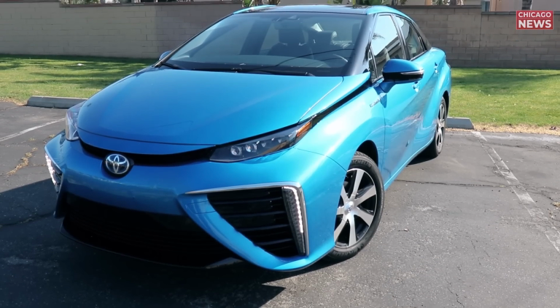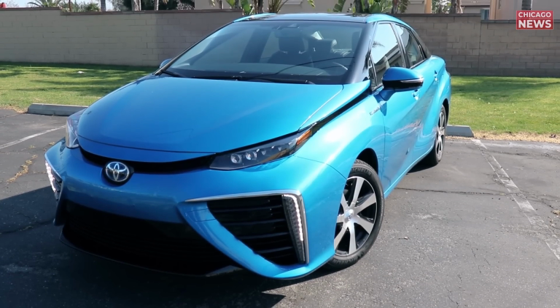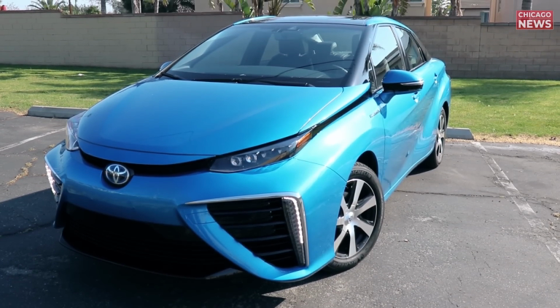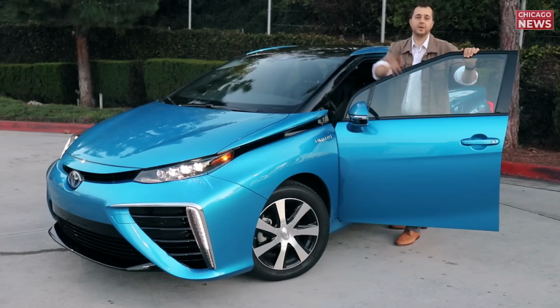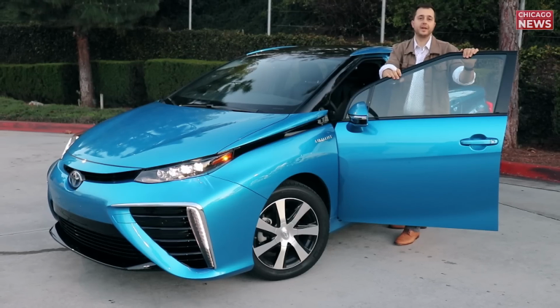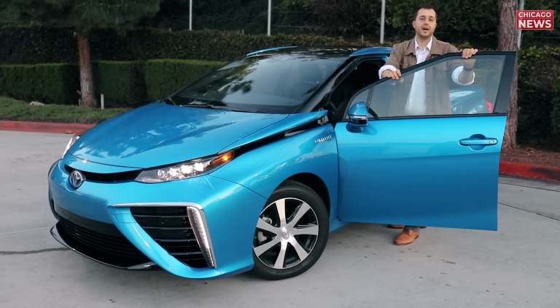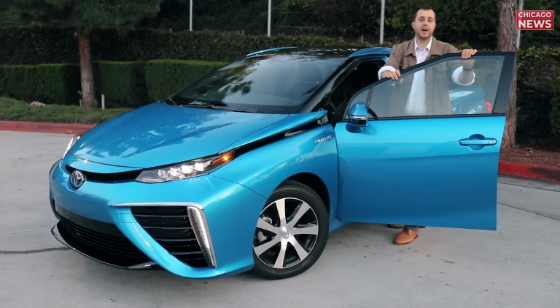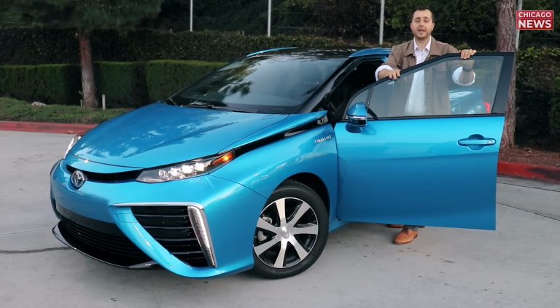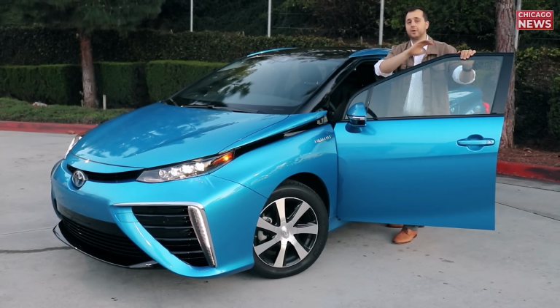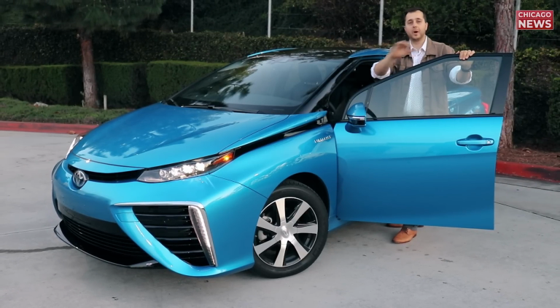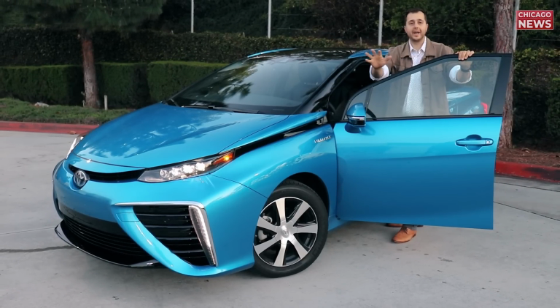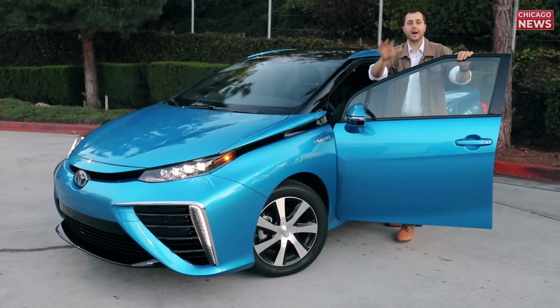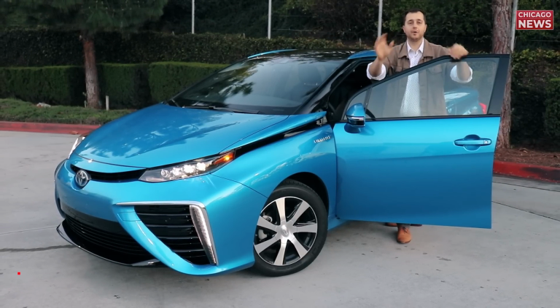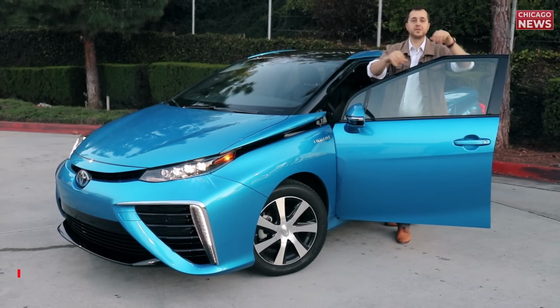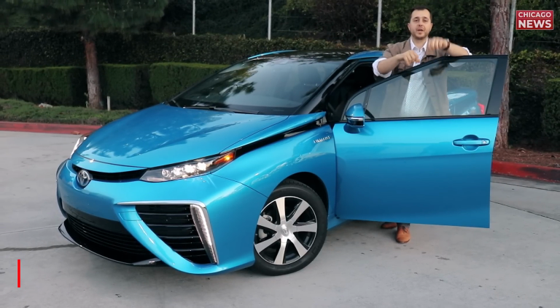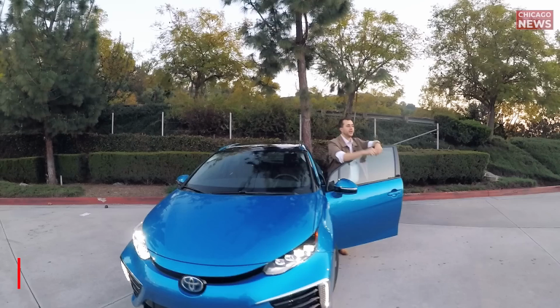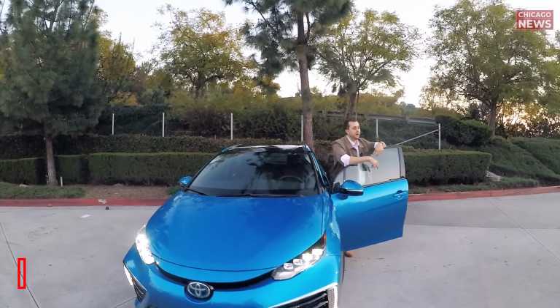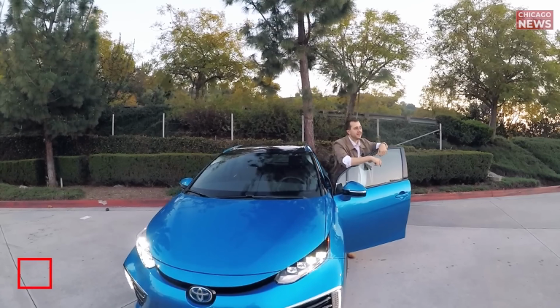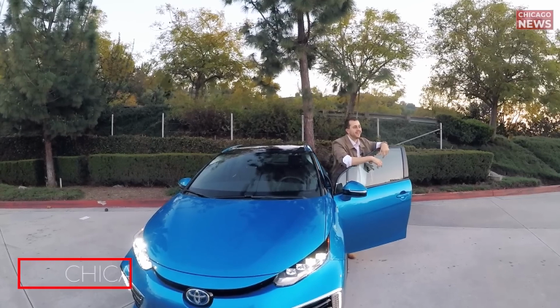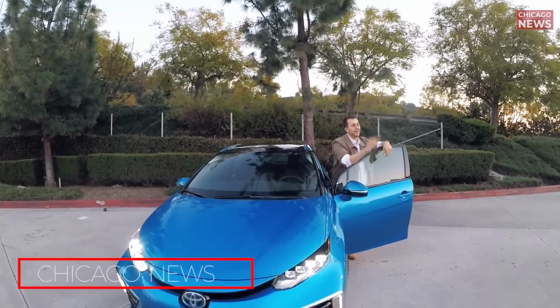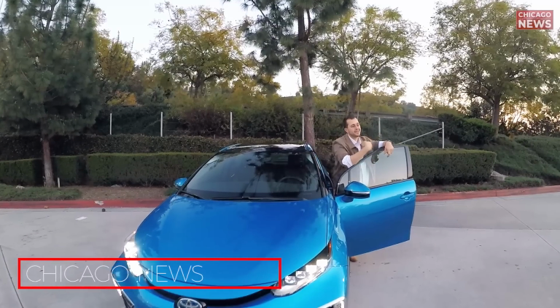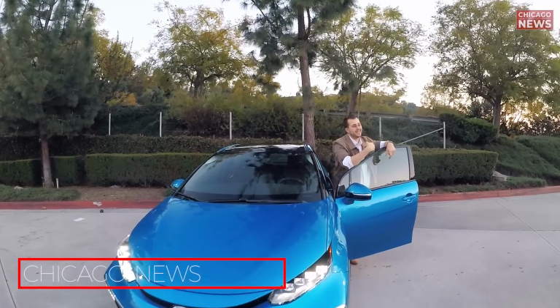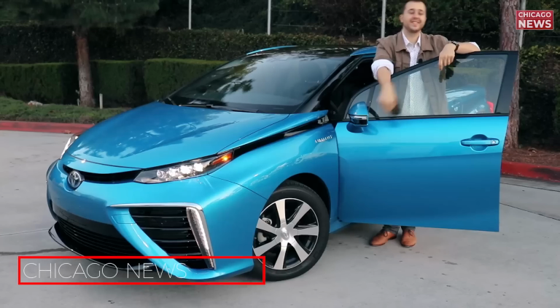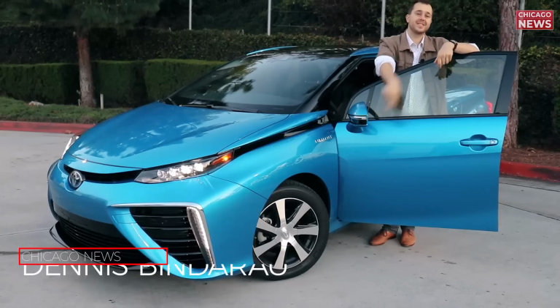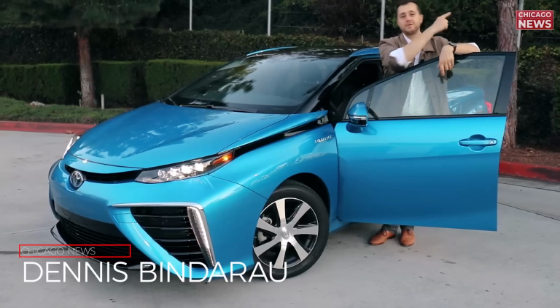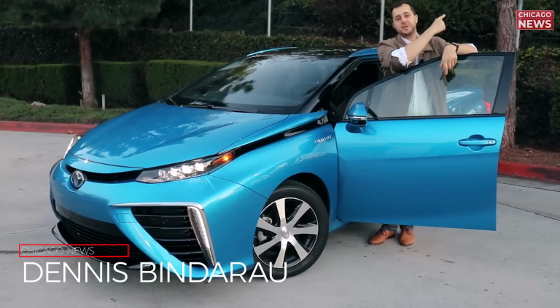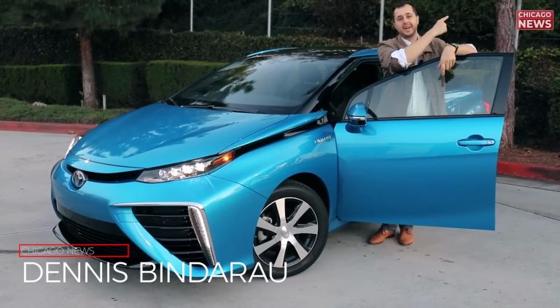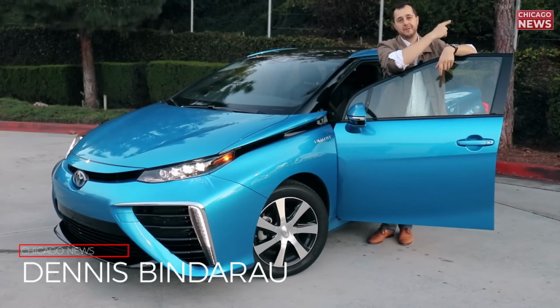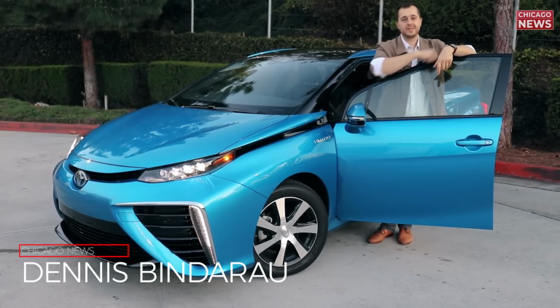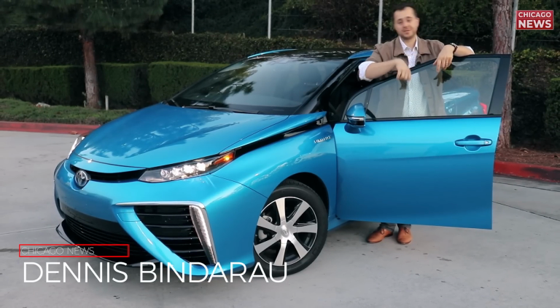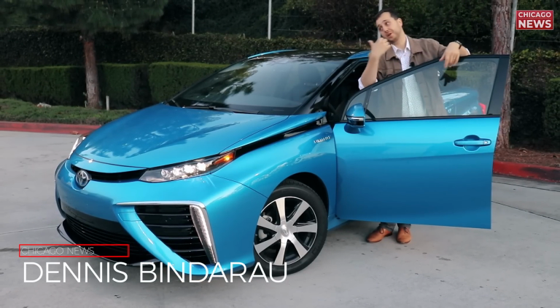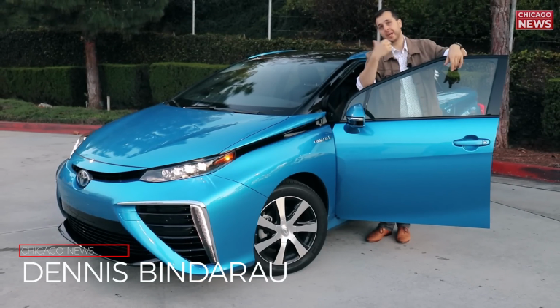Hold on. I don't know why, I always forget about it. My name is Dennis, this is for Chicago News — shall we?